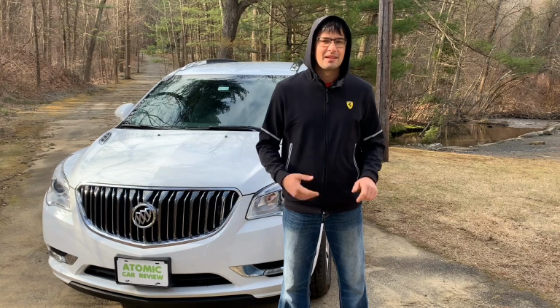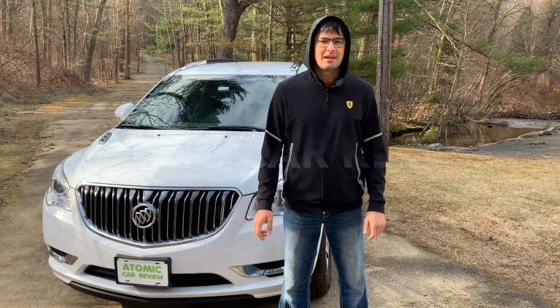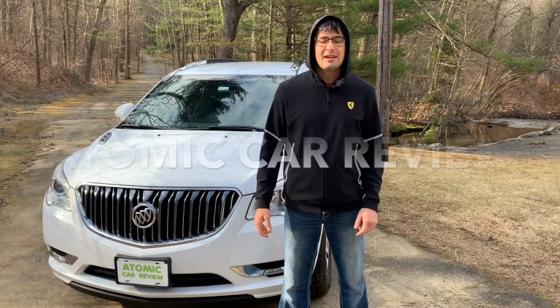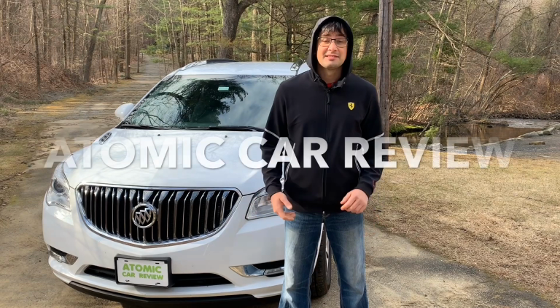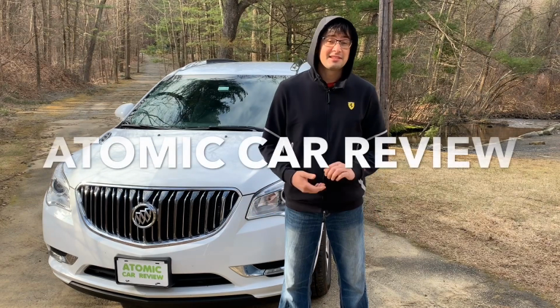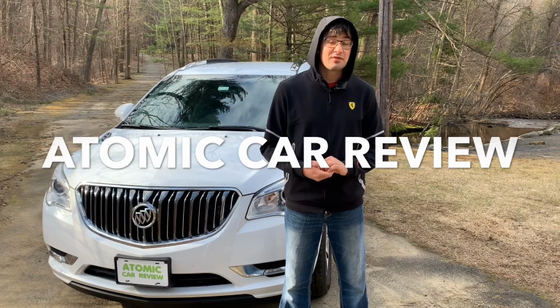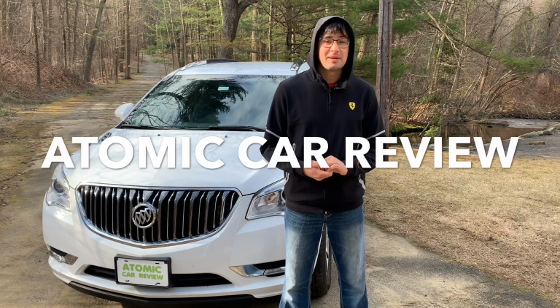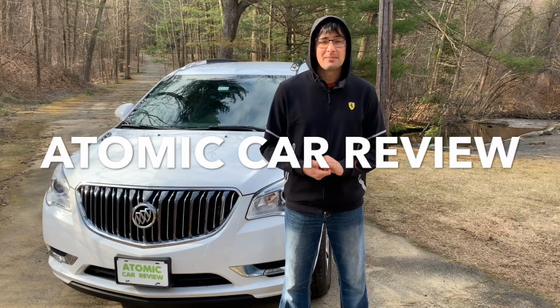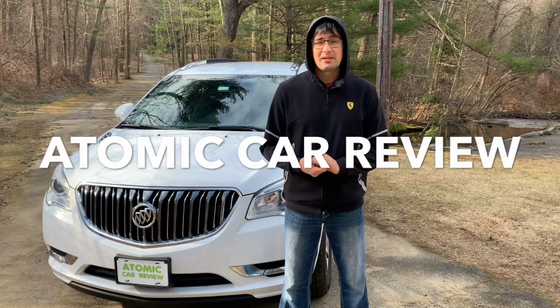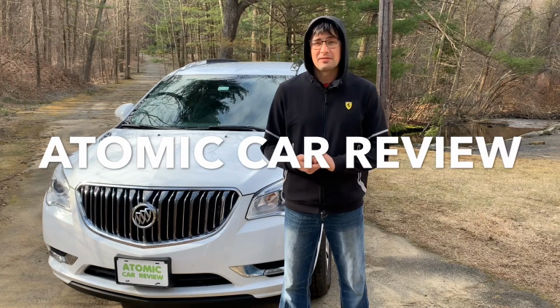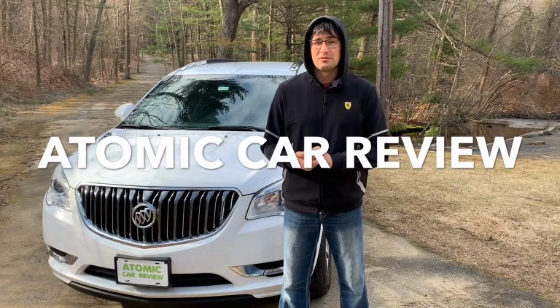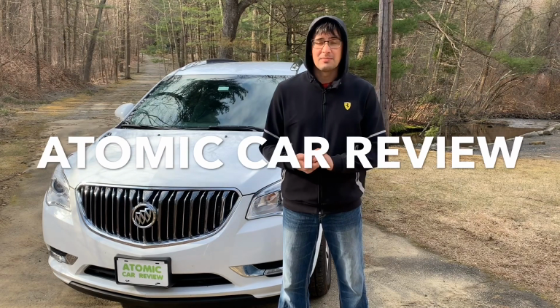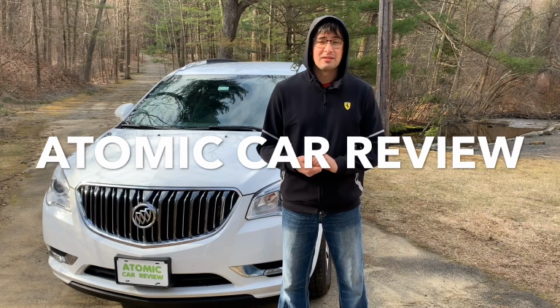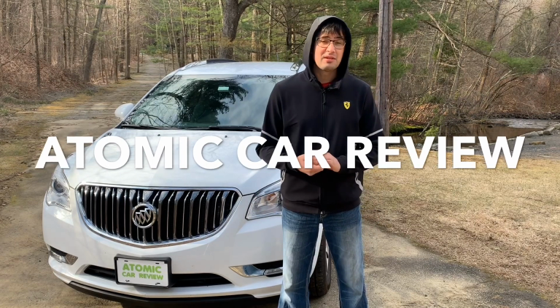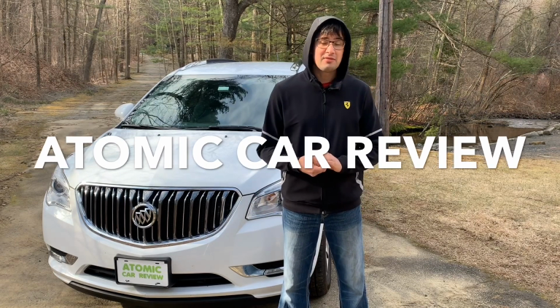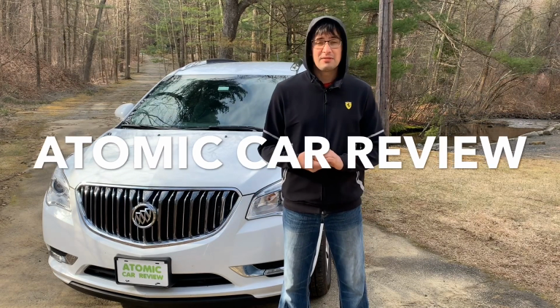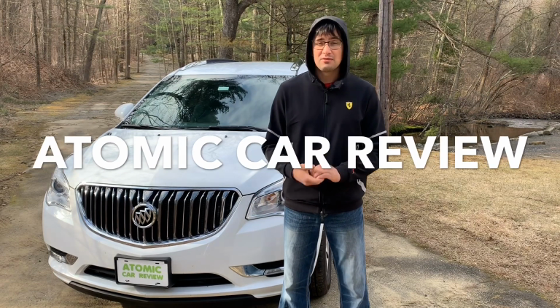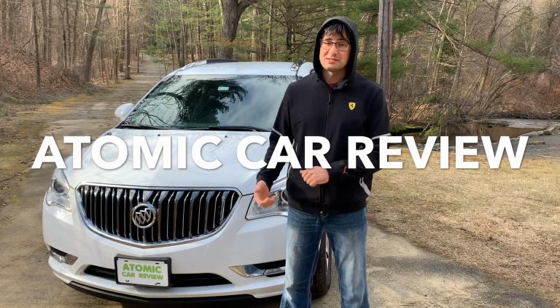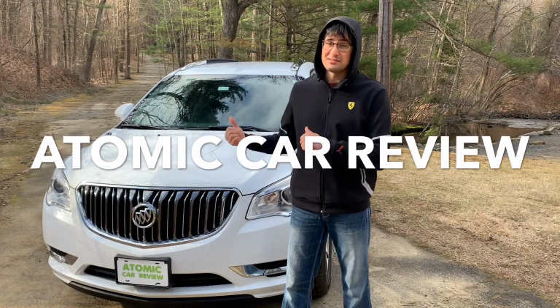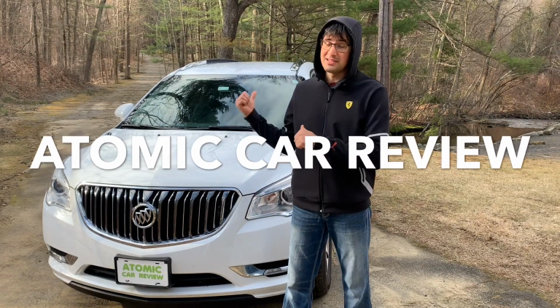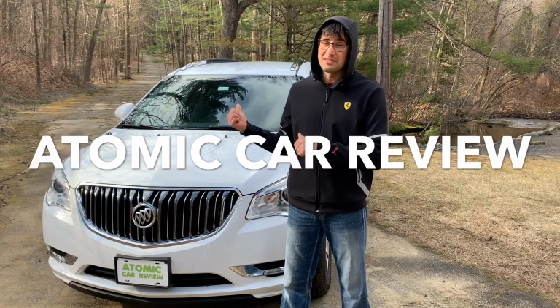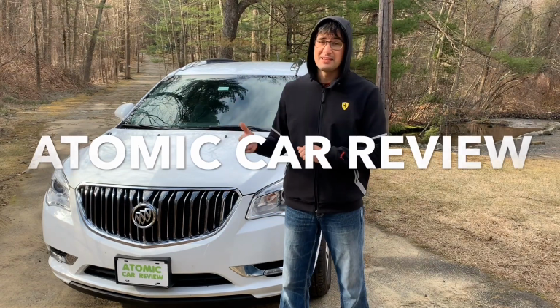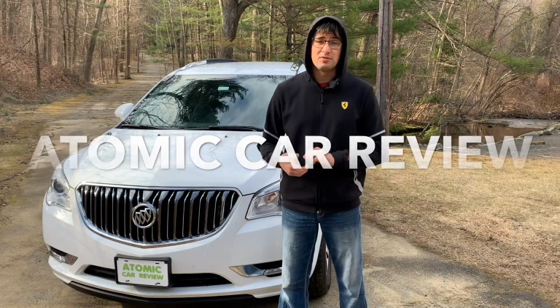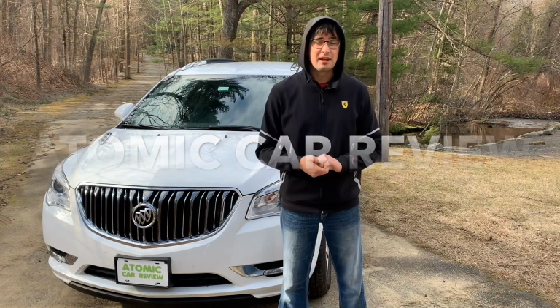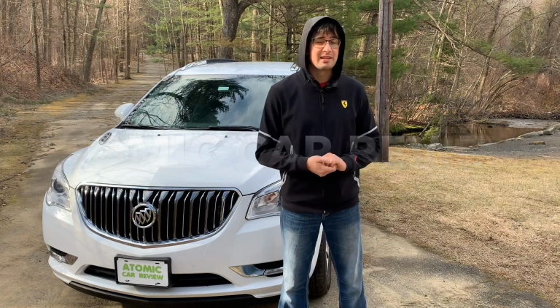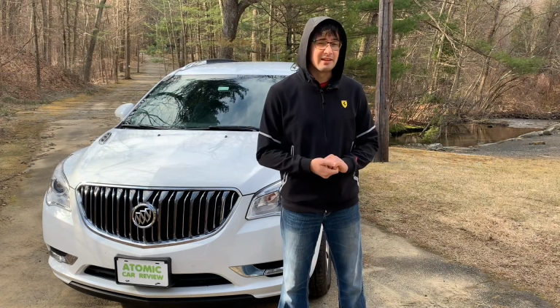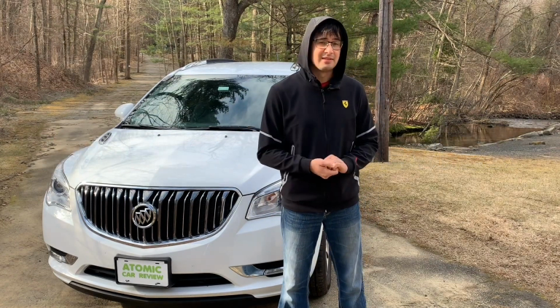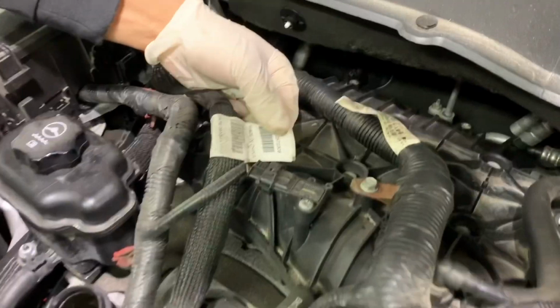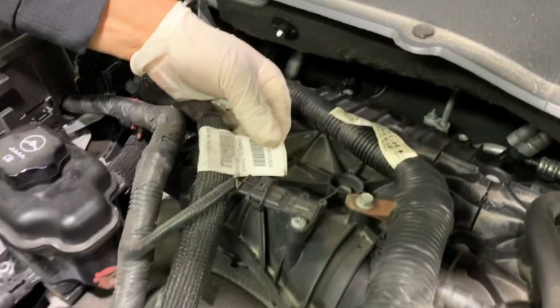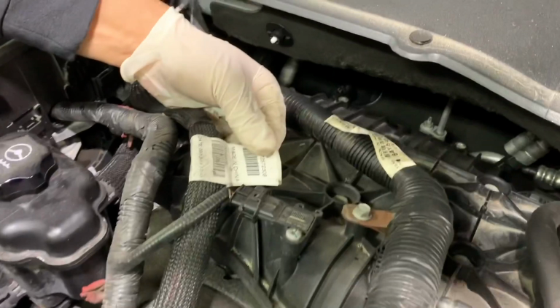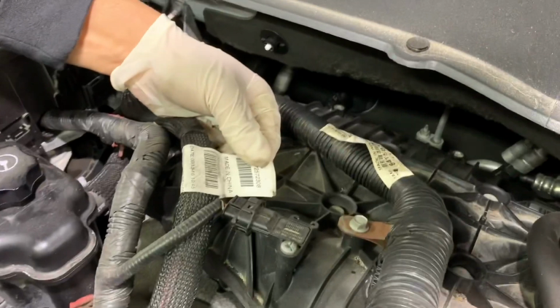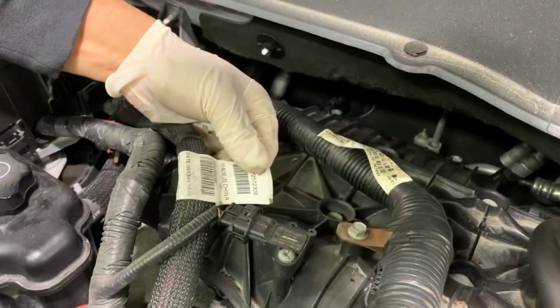Hi guys, it's Igor from Atomic Car Review Team, and today we're reviewing the 2017 Buick Enclave.